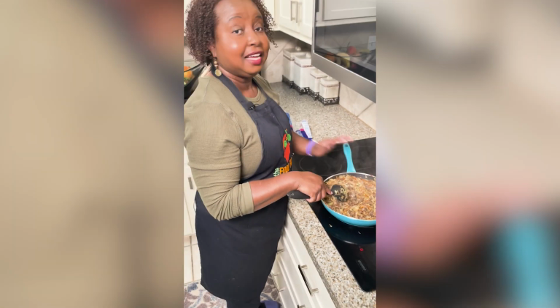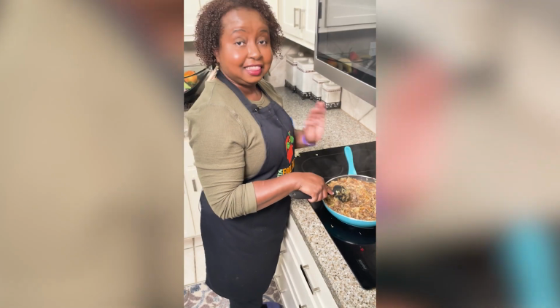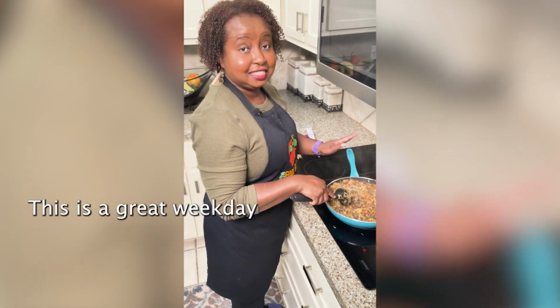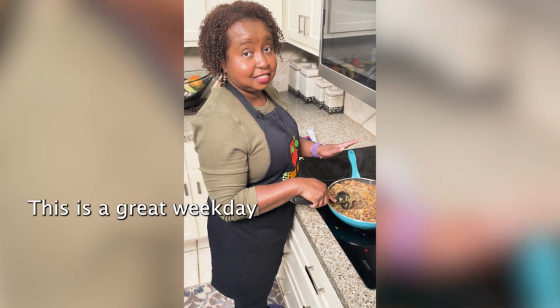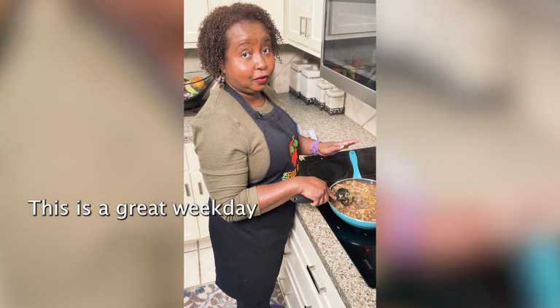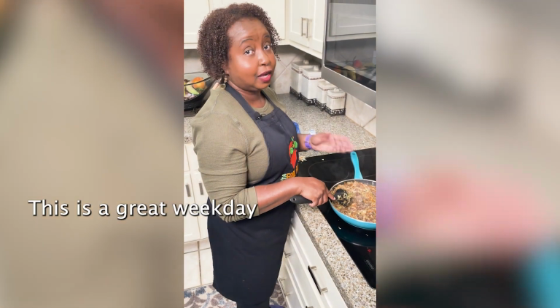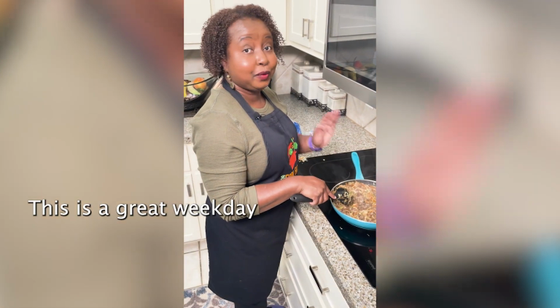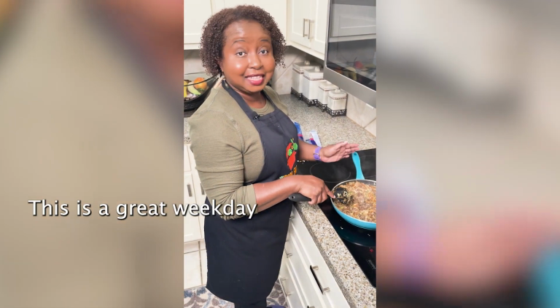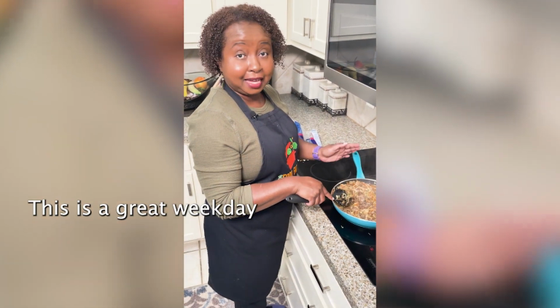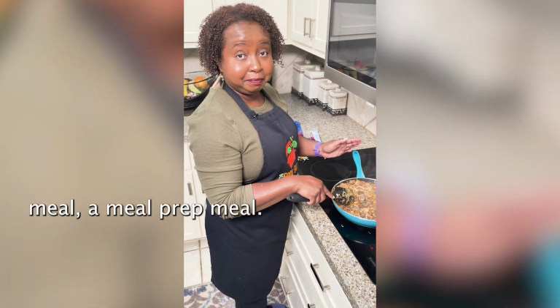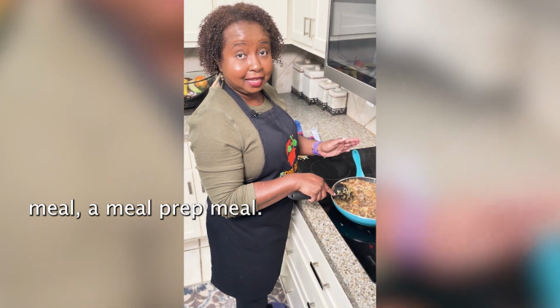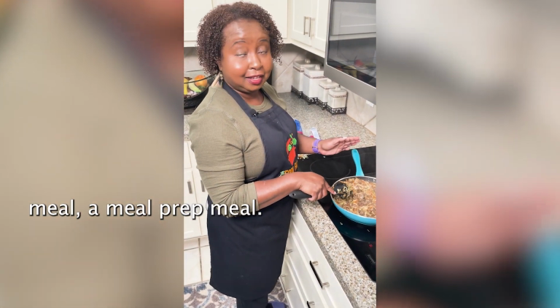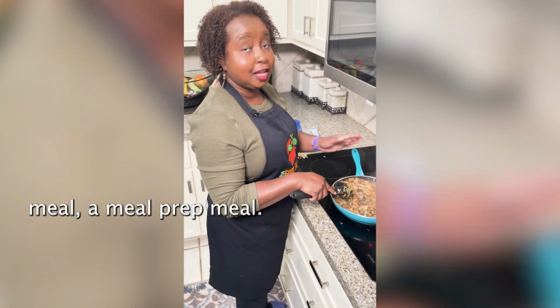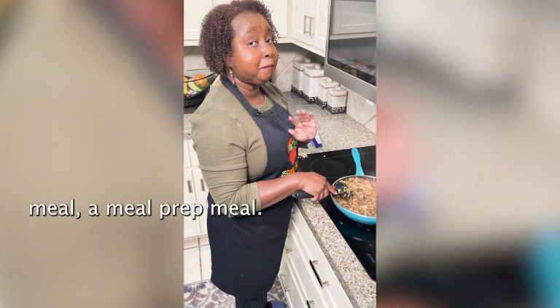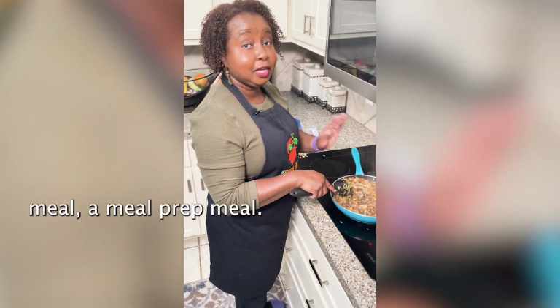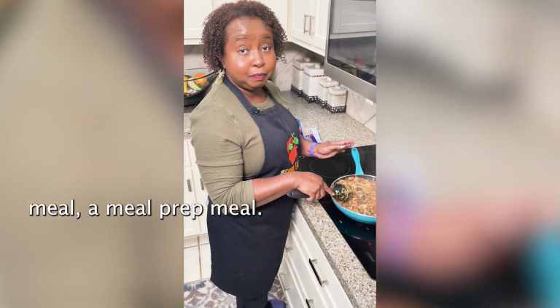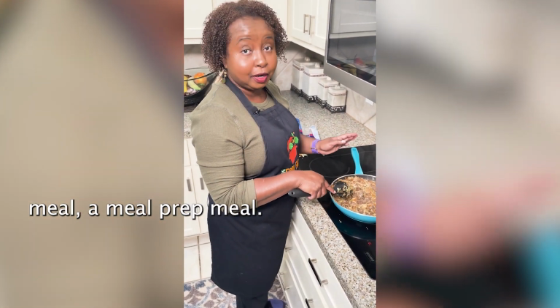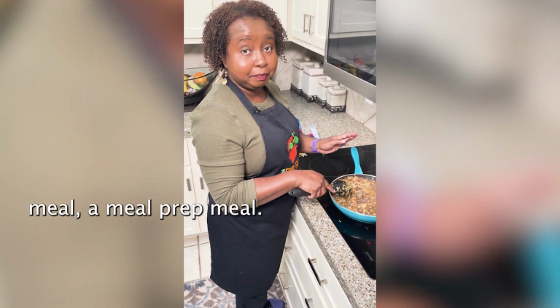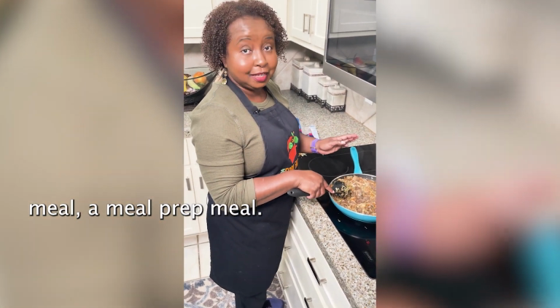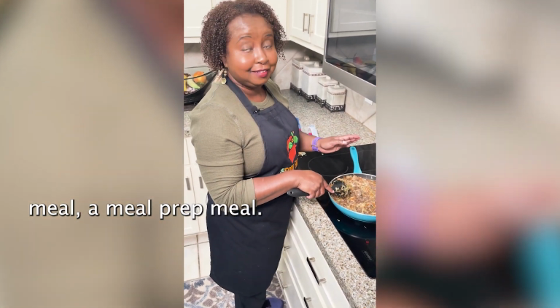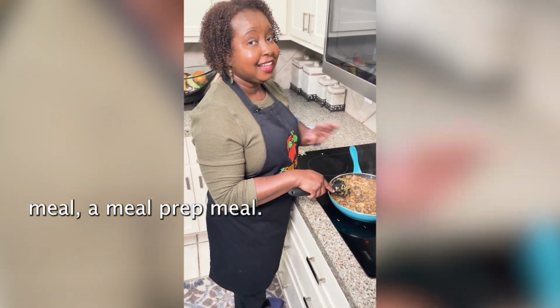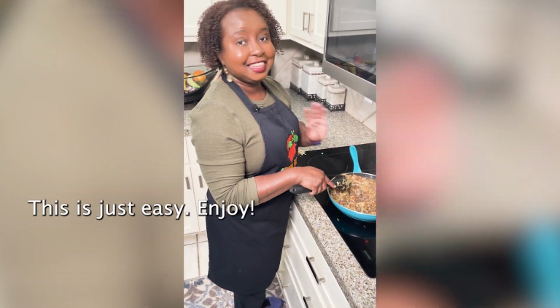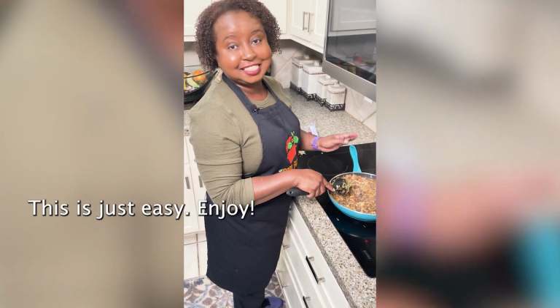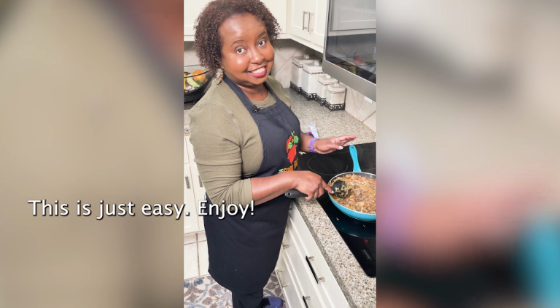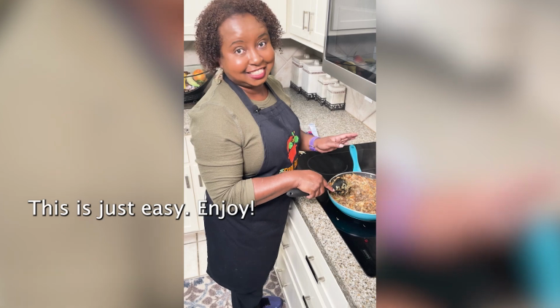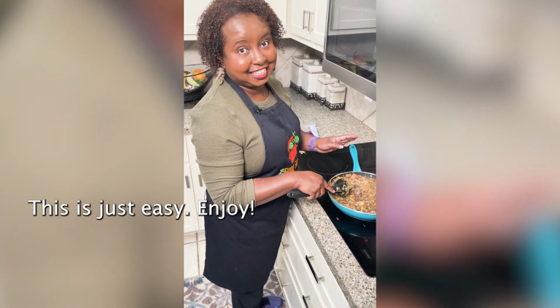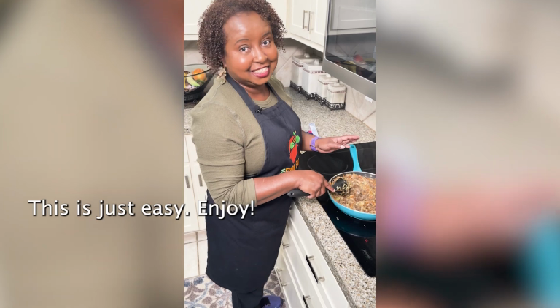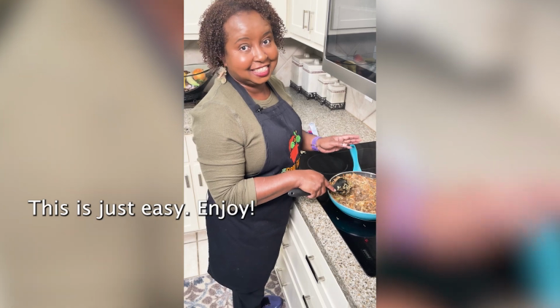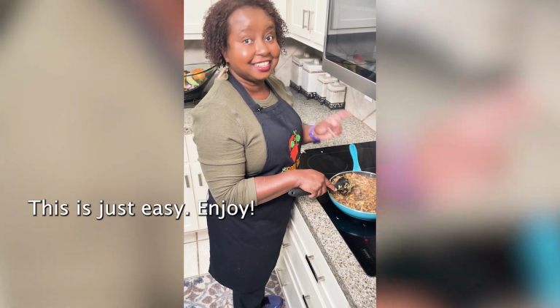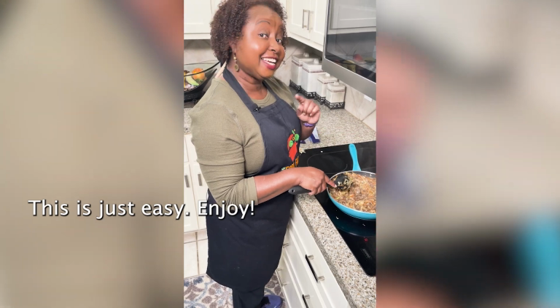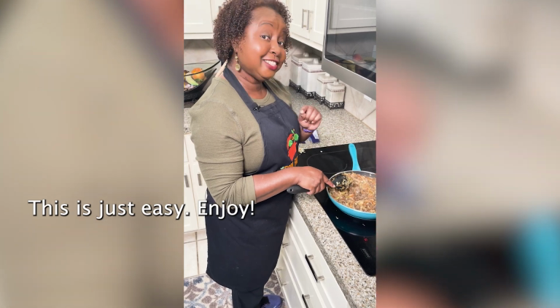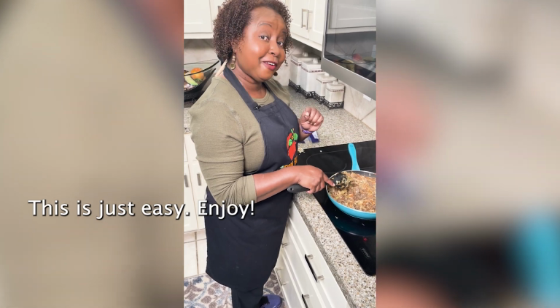This is a great weekday meal, a meal prep meal. This is just easy. Enjoy.